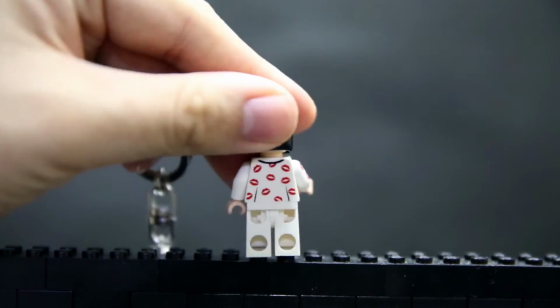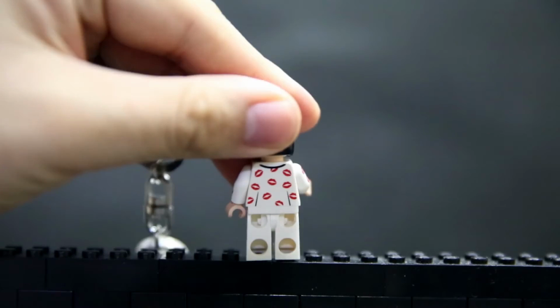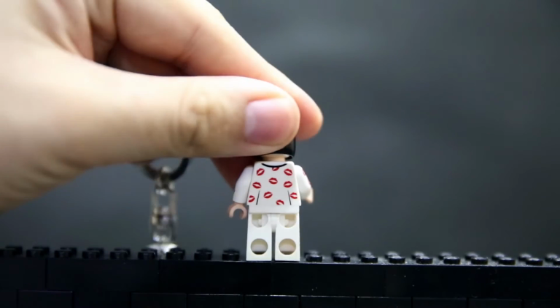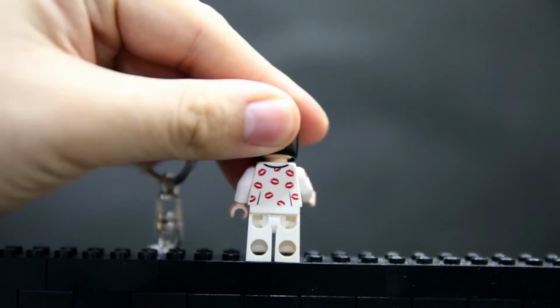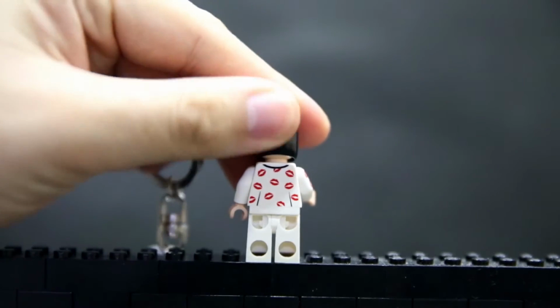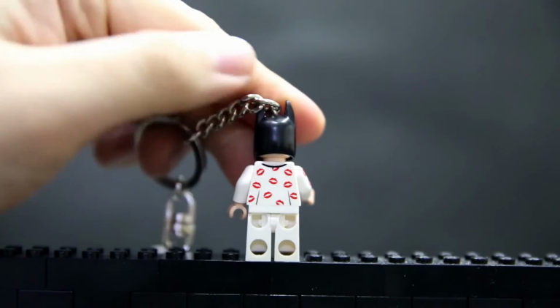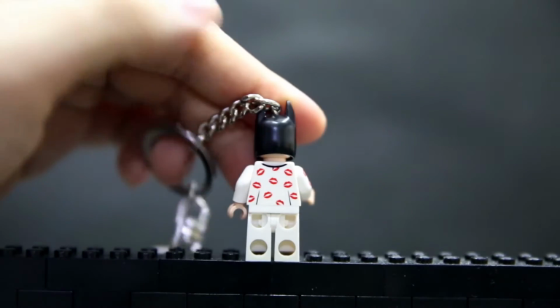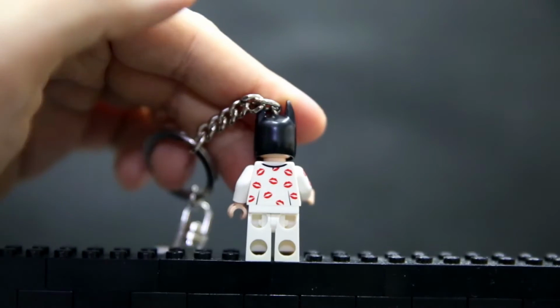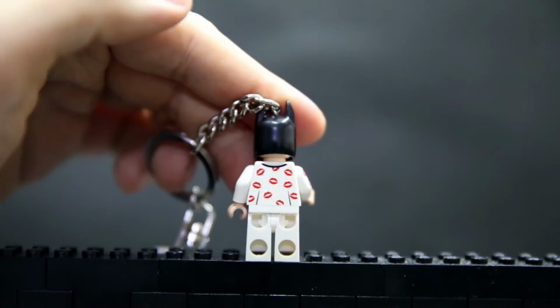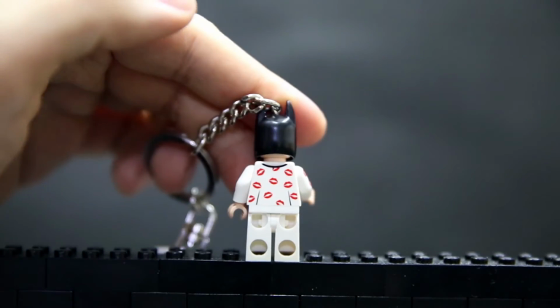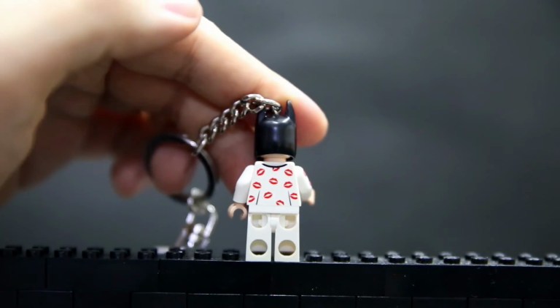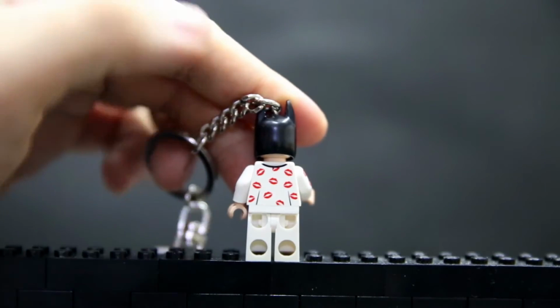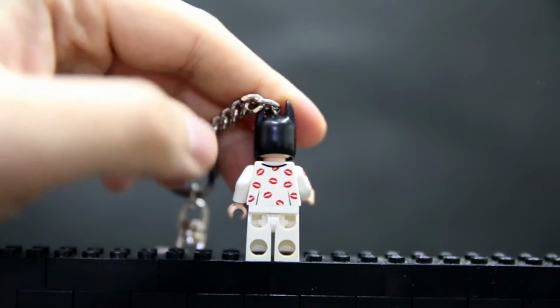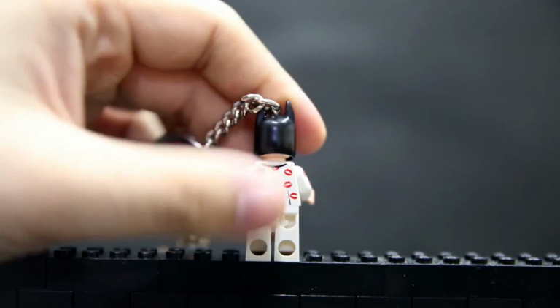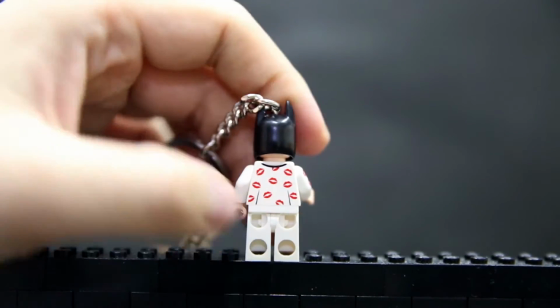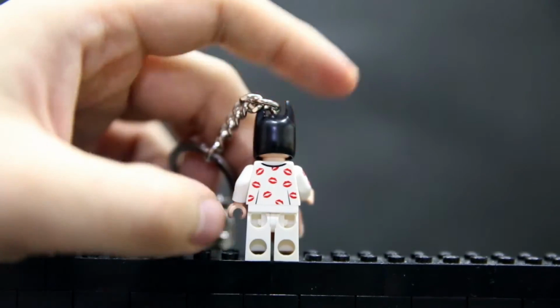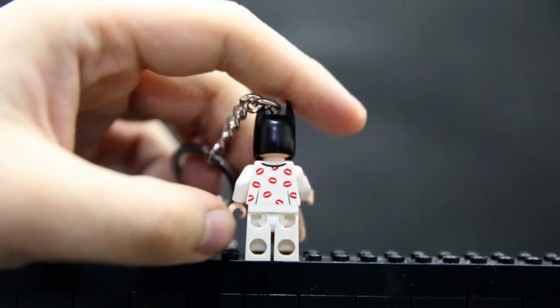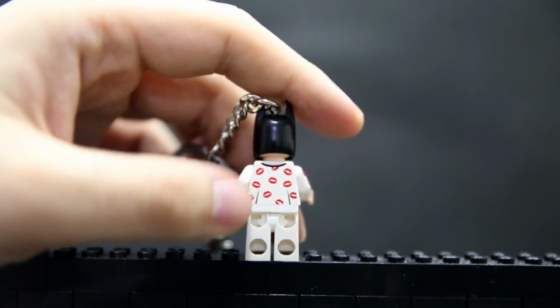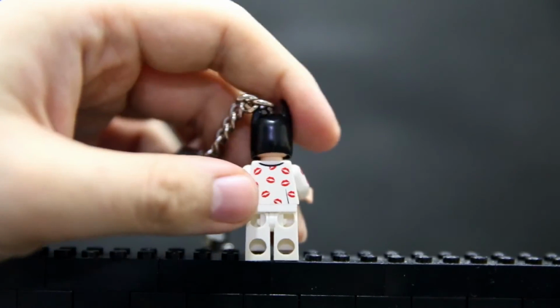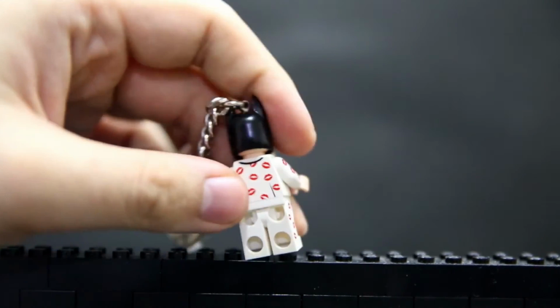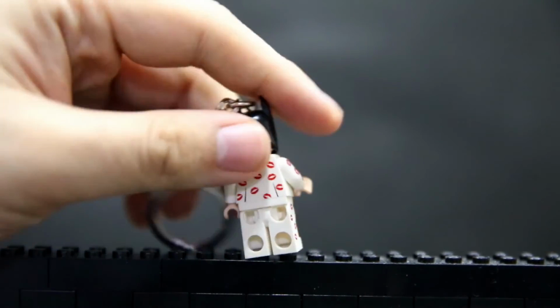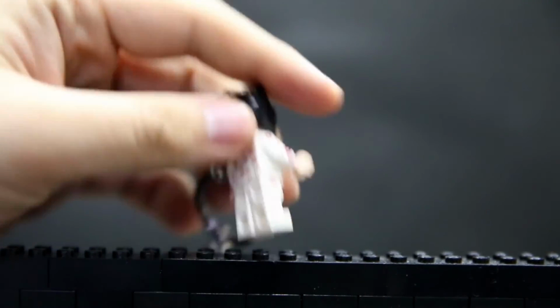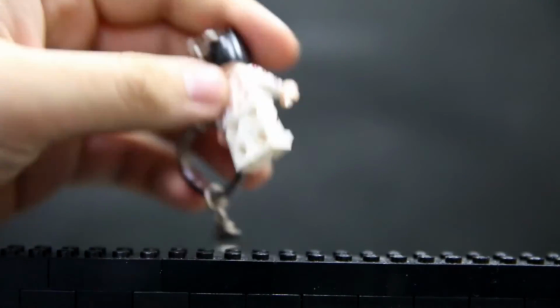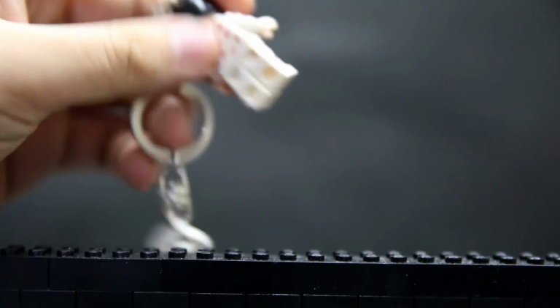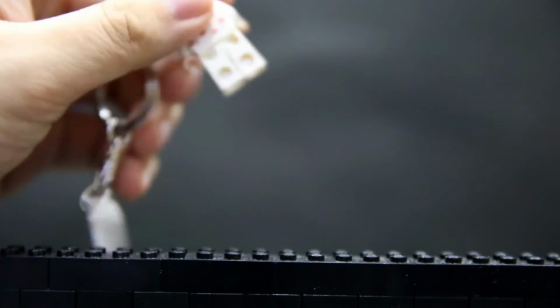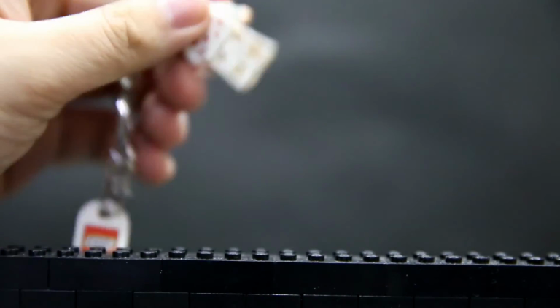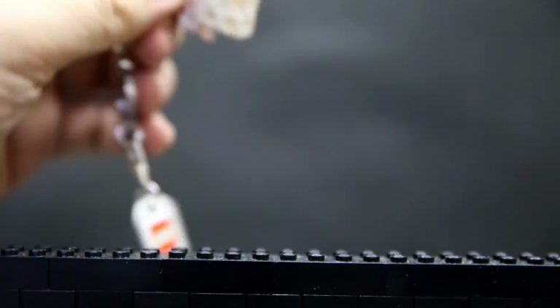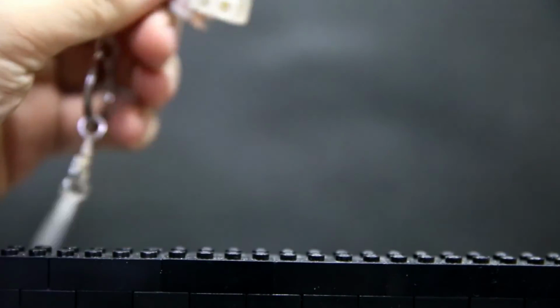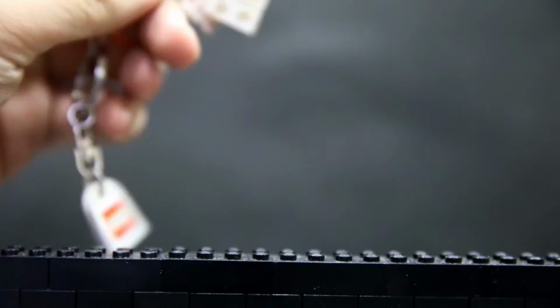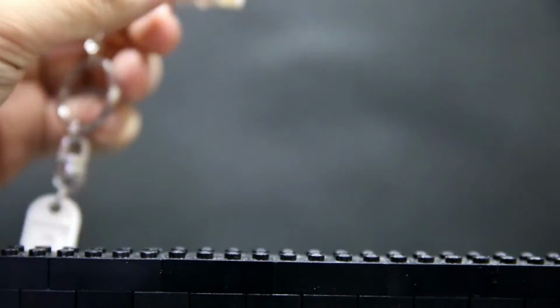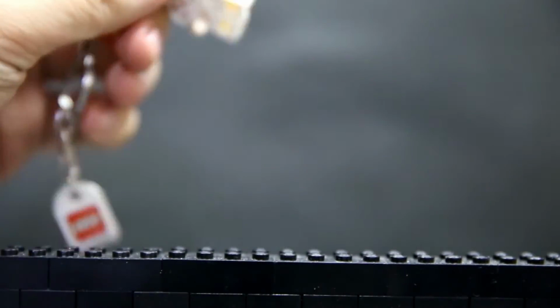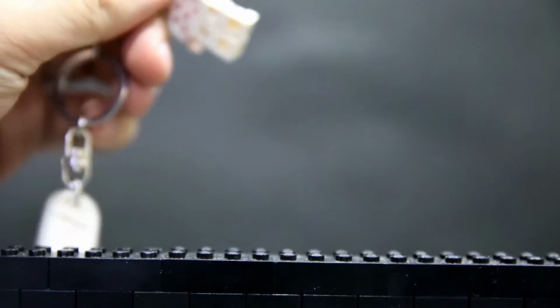And on the back there, you can see it has back body prints with small kisses and stuff.